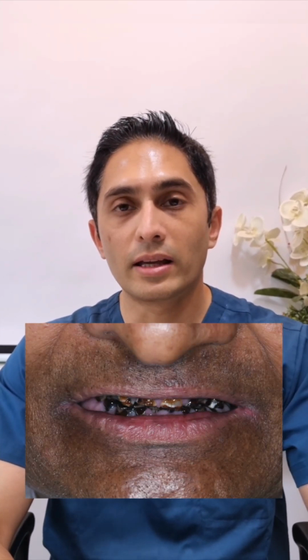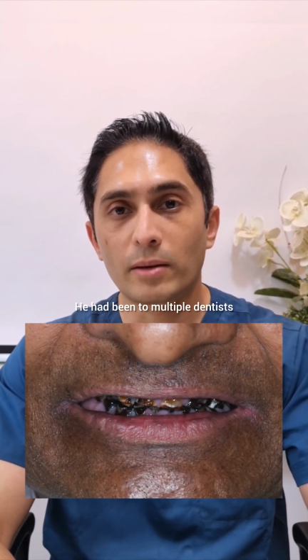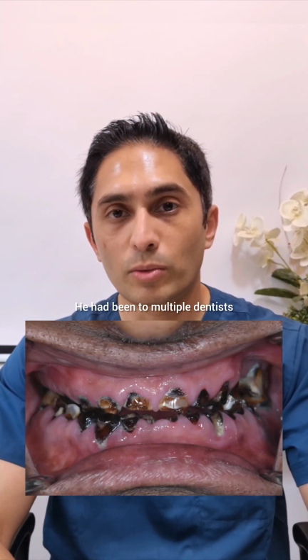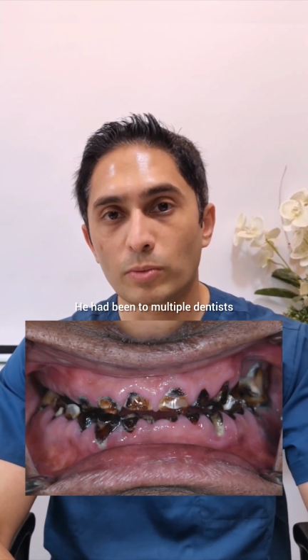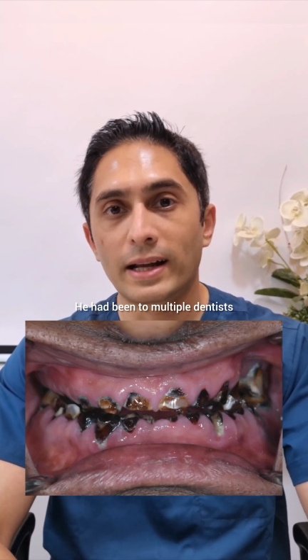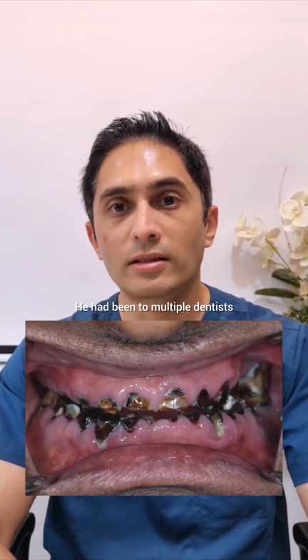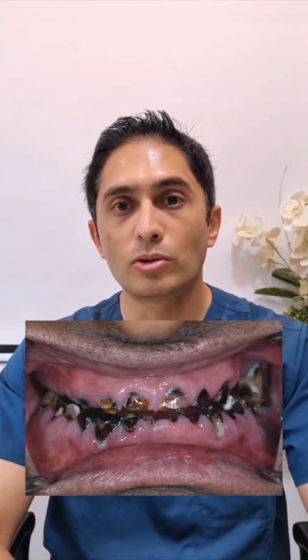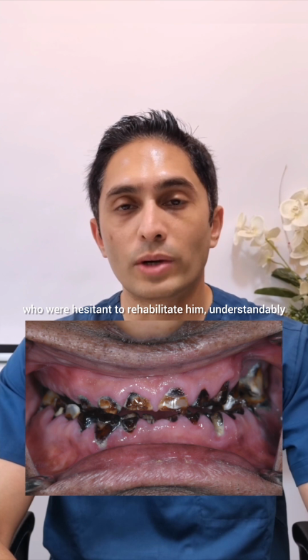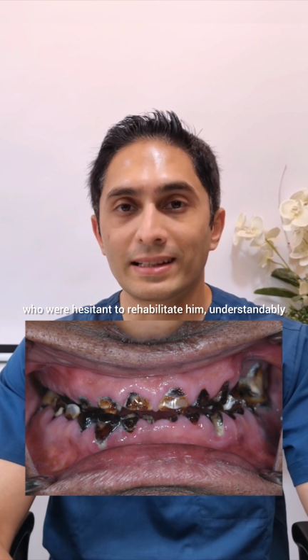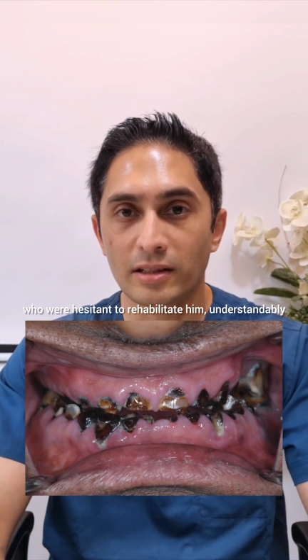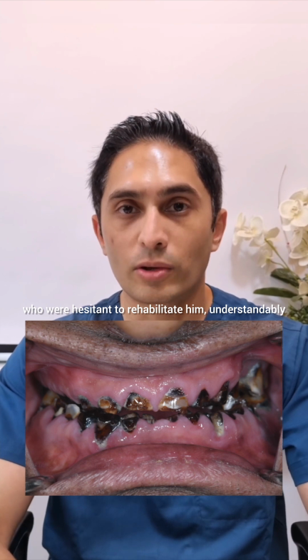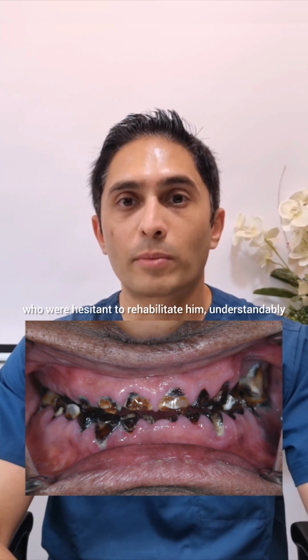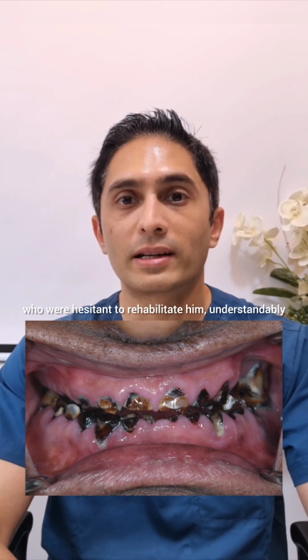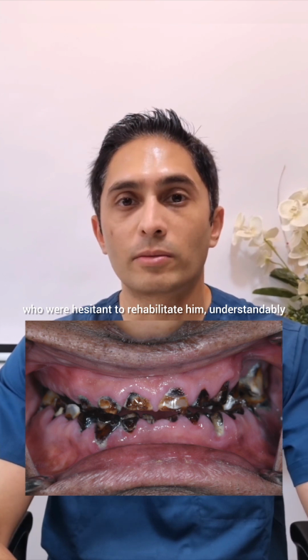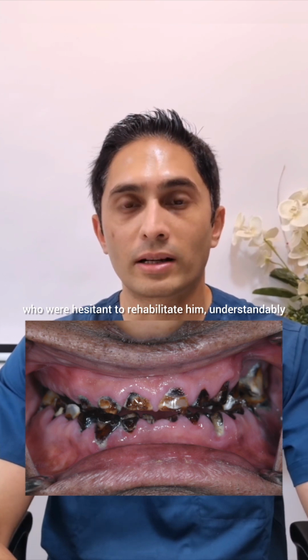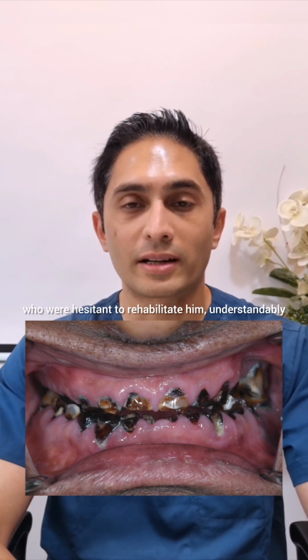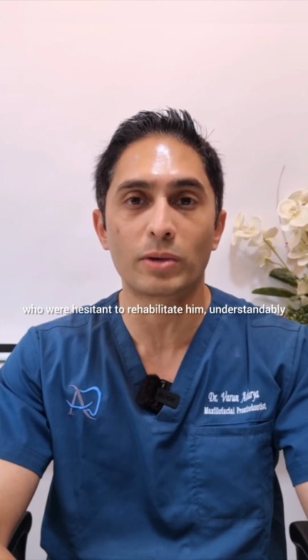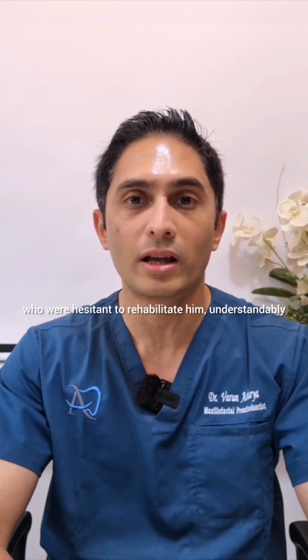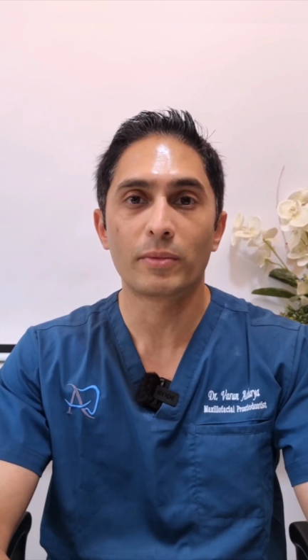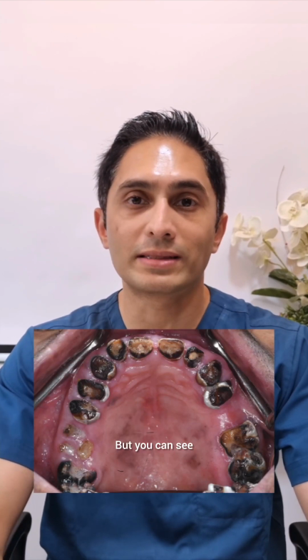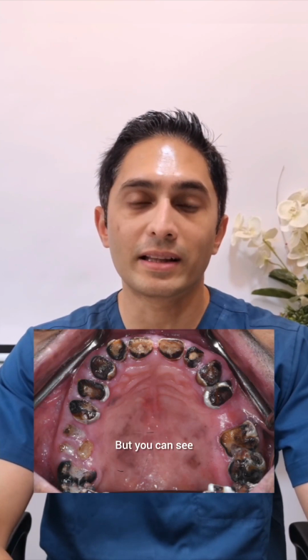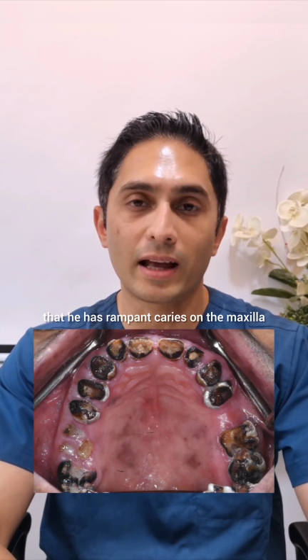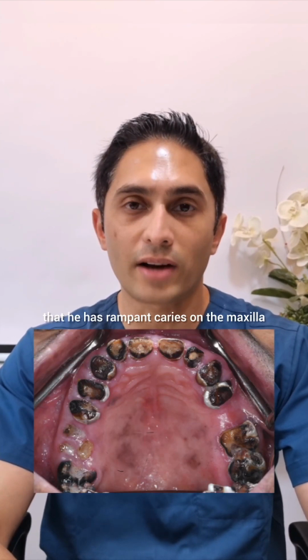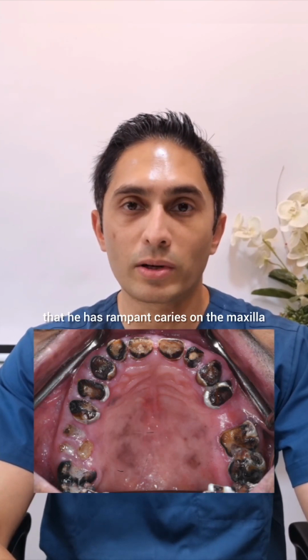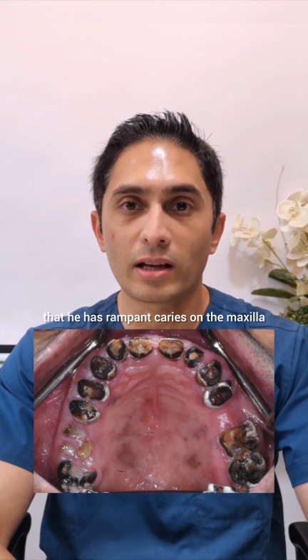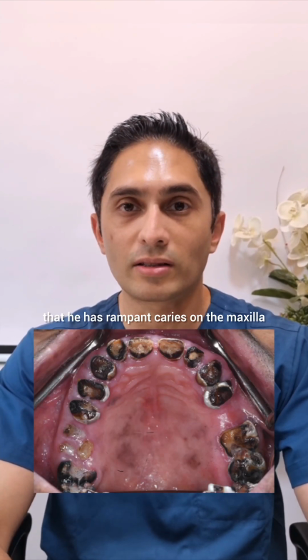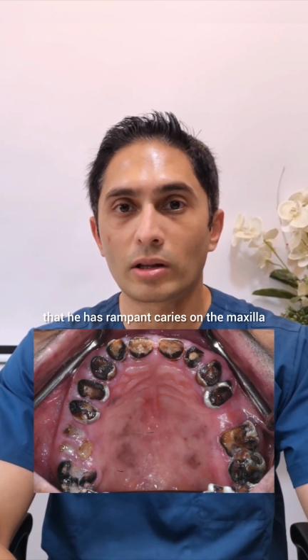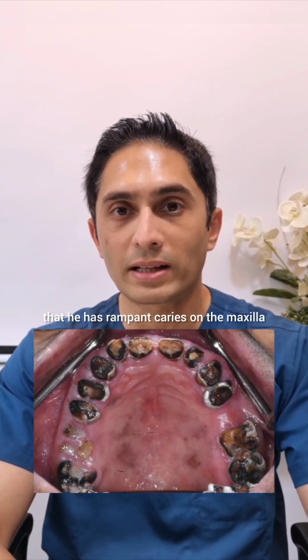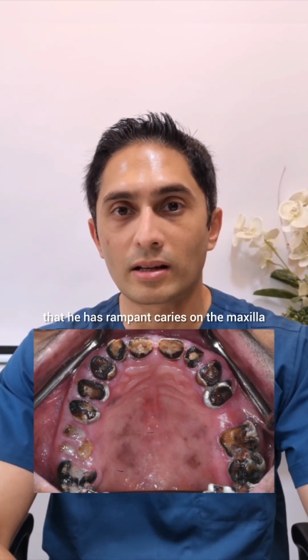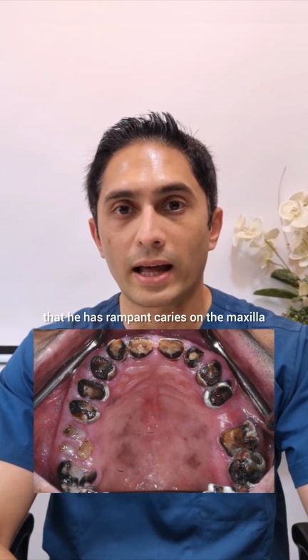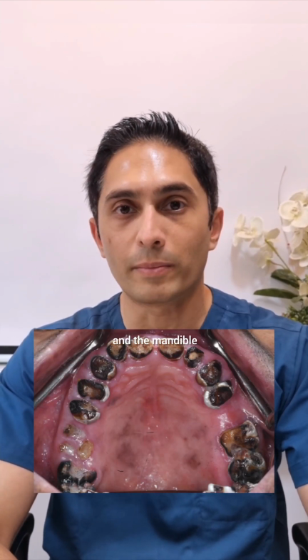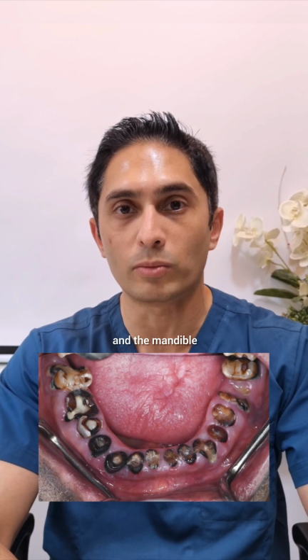He had been to multiple dentists who were hesitant to rehabilitate him — understandably — but you can see that he has rampant caries on the maxilla and the mandible.